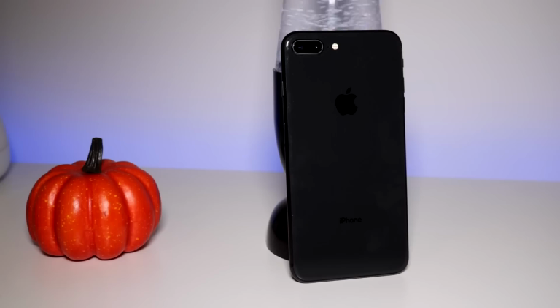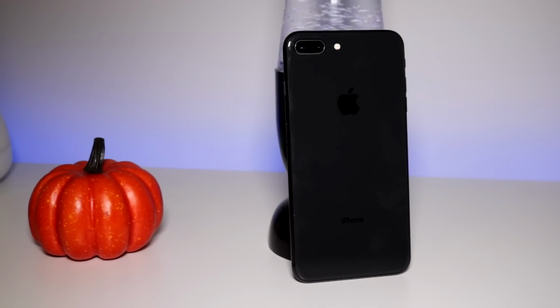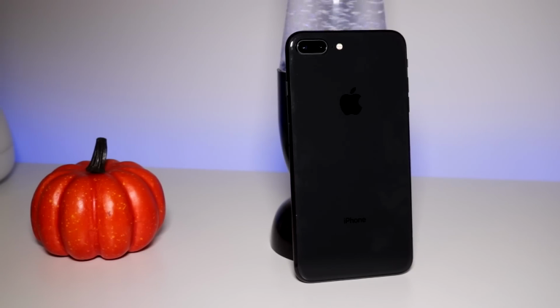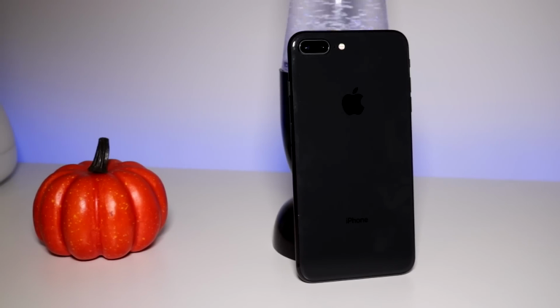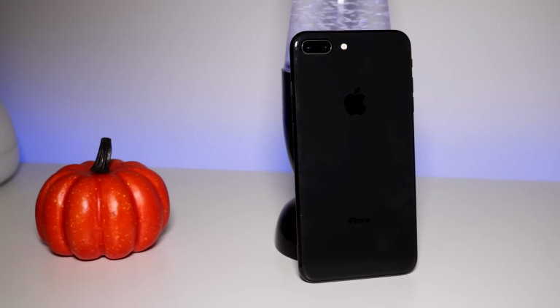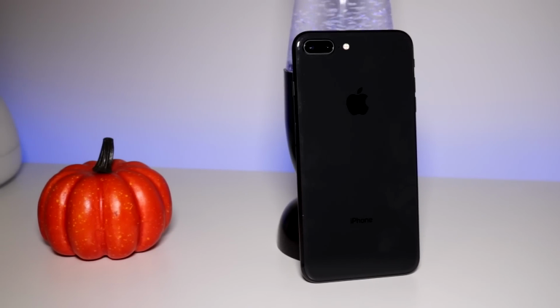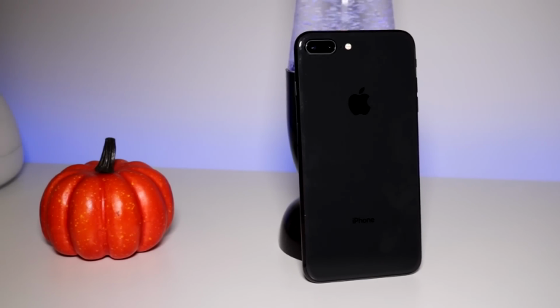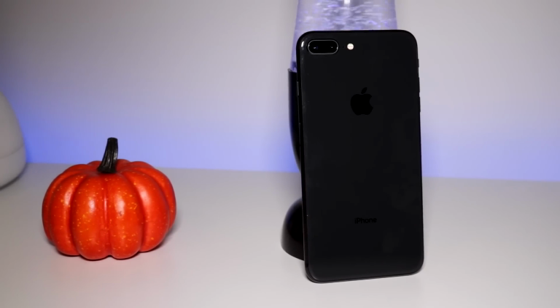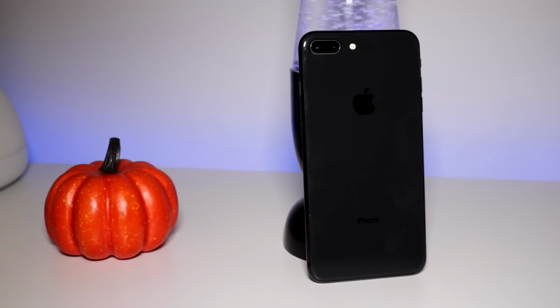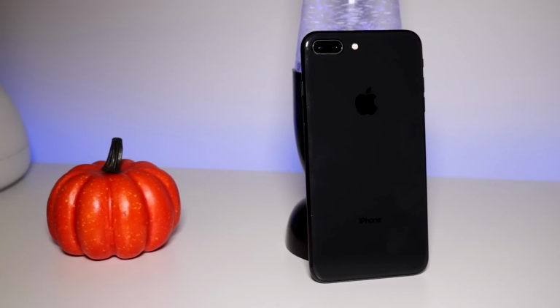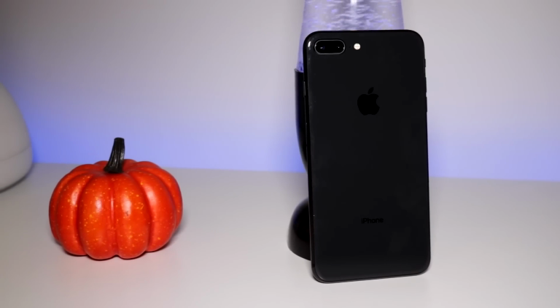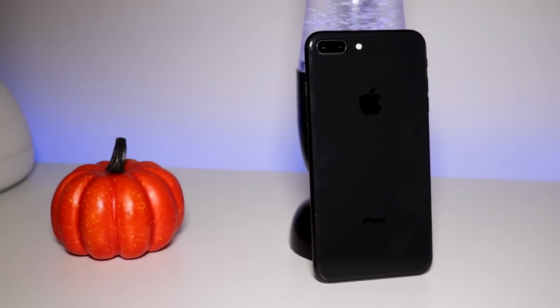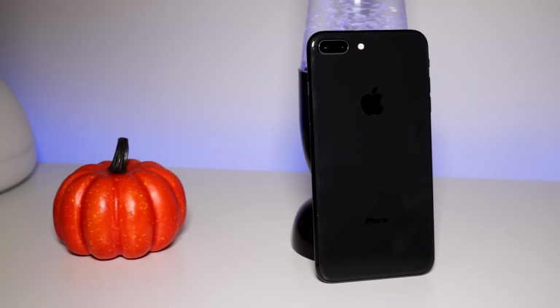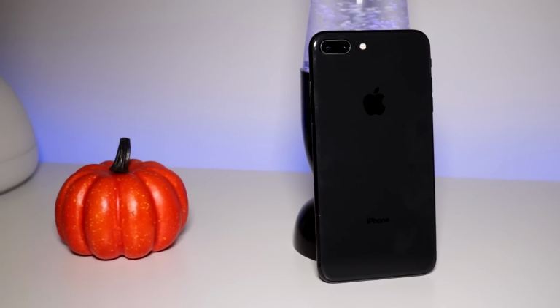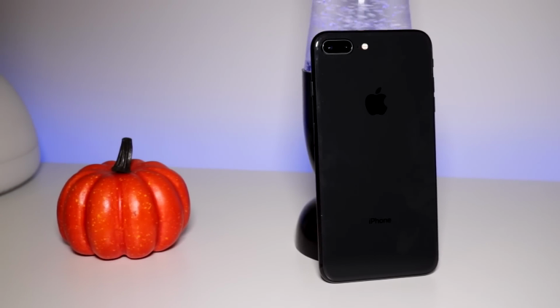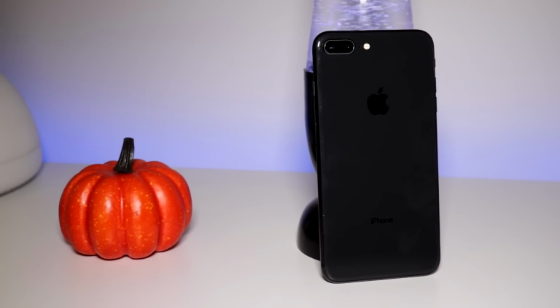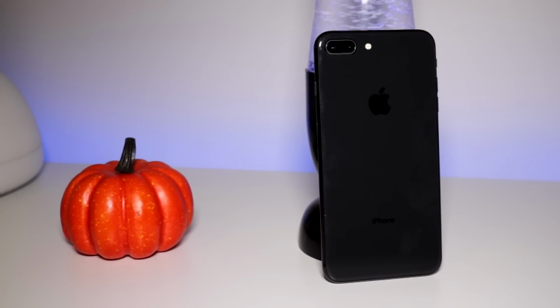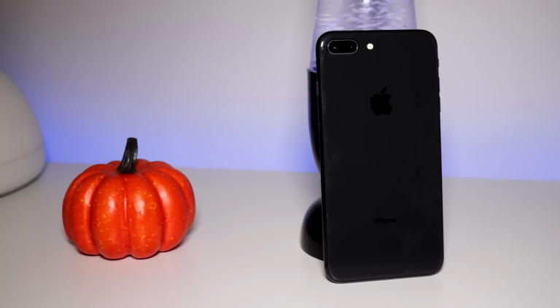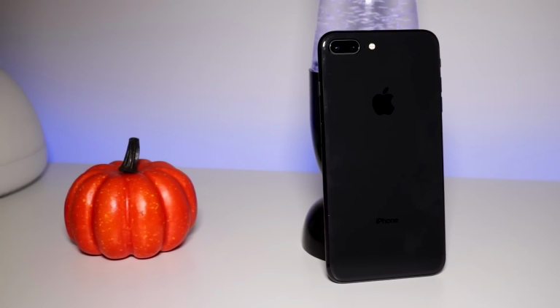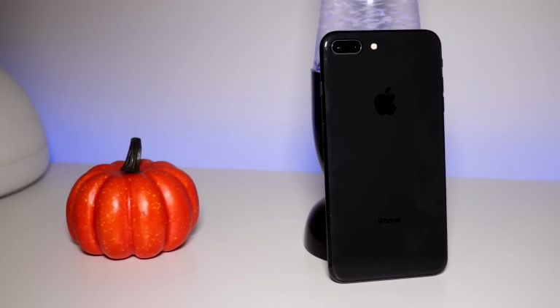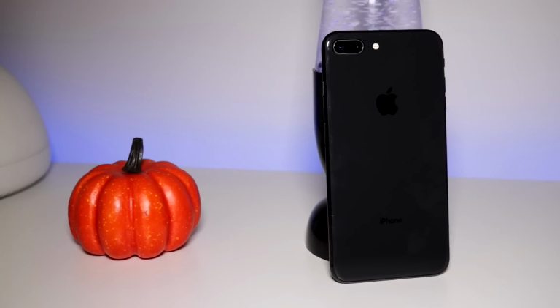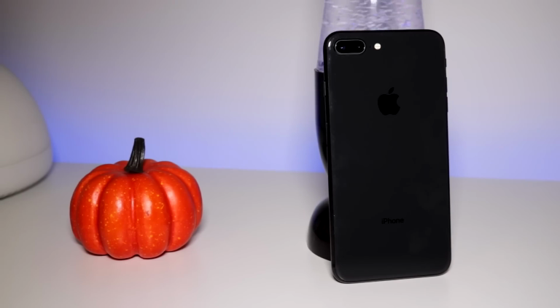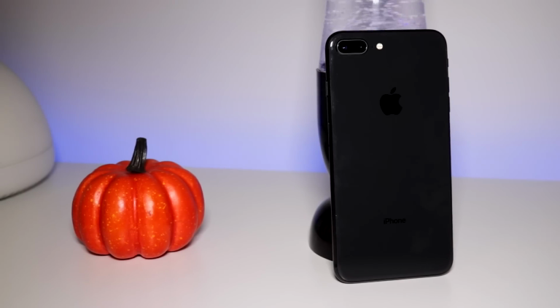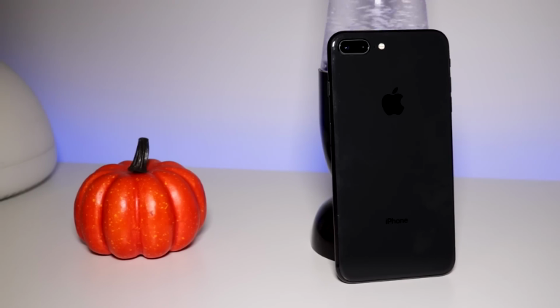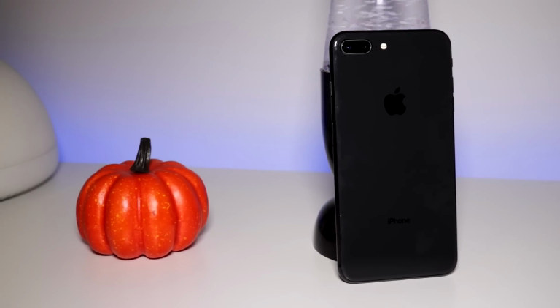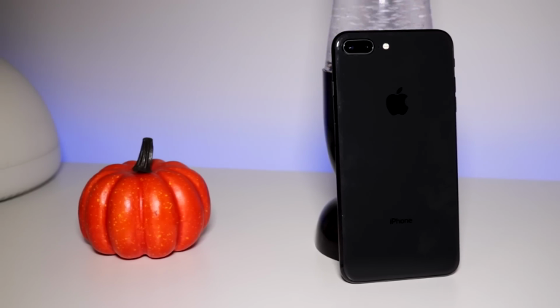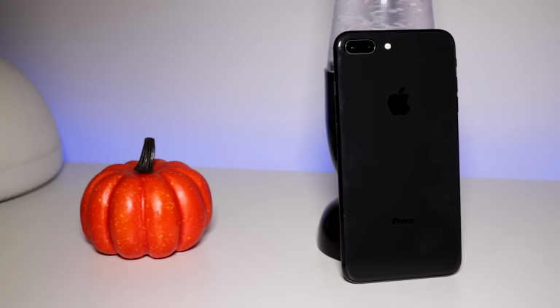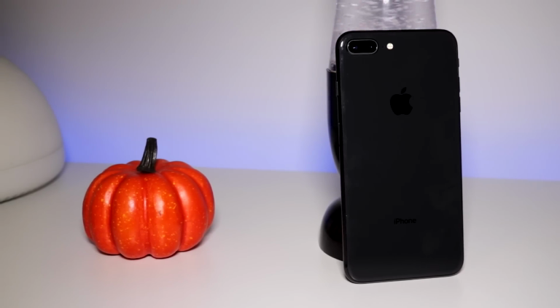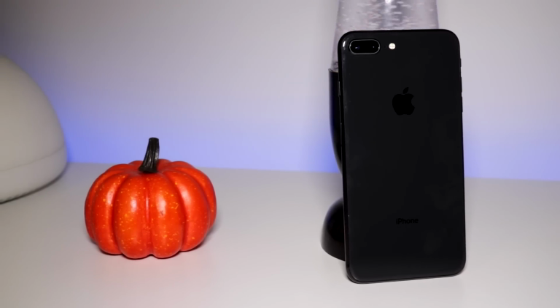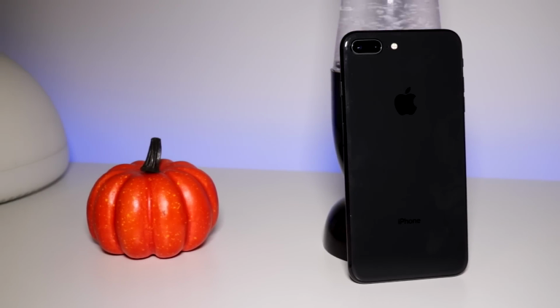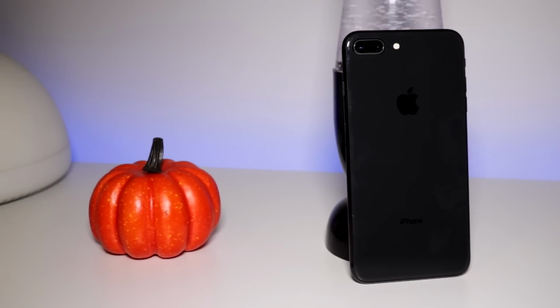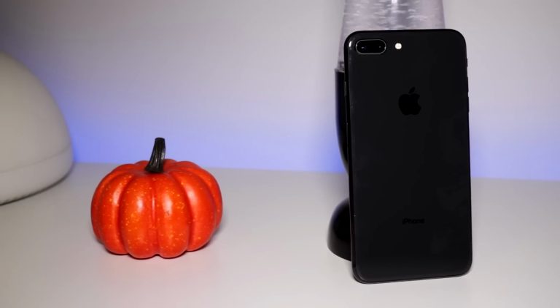Overall, I would recommend the iPhone 8 Plus for the battery, camera, and faster speeds, but it really does come down mostly to which size you would prefer.